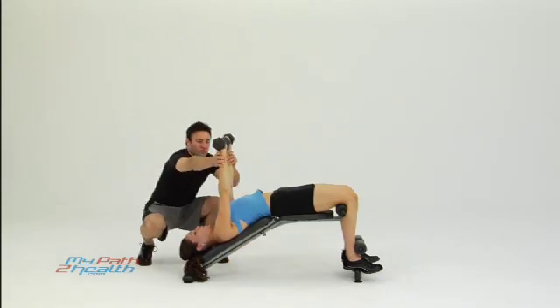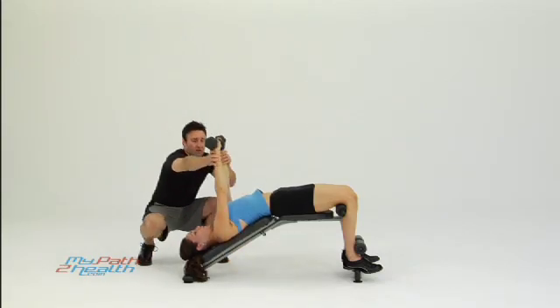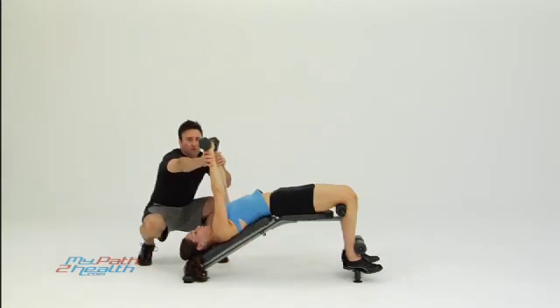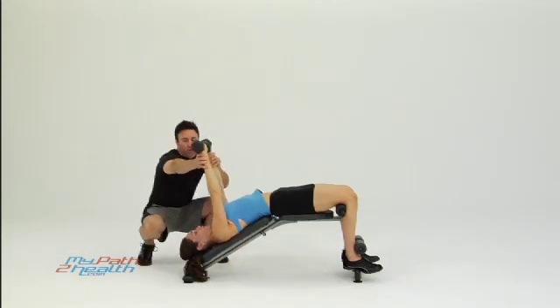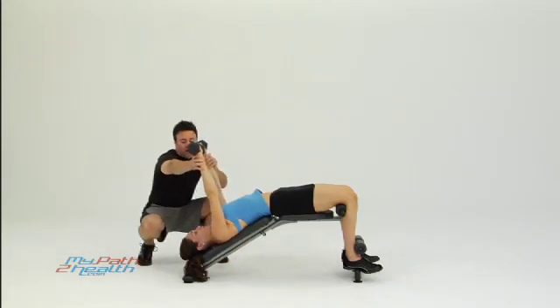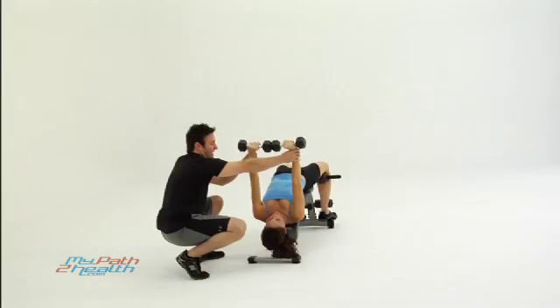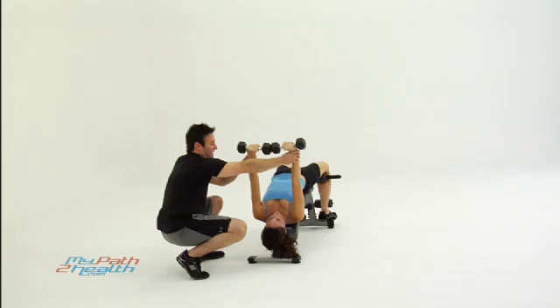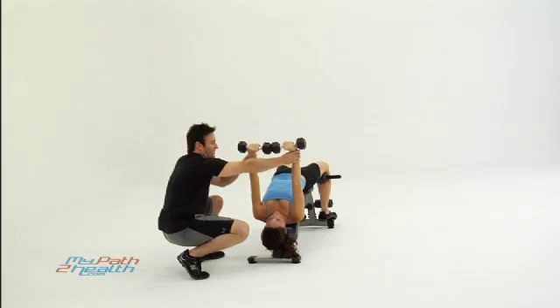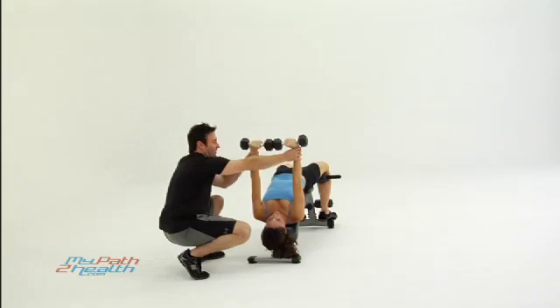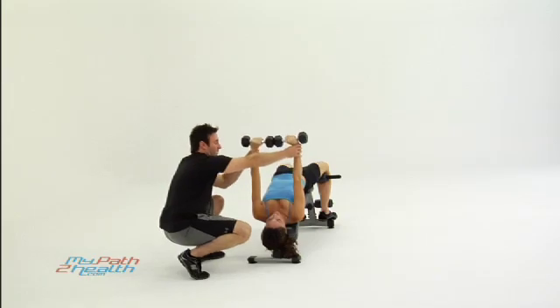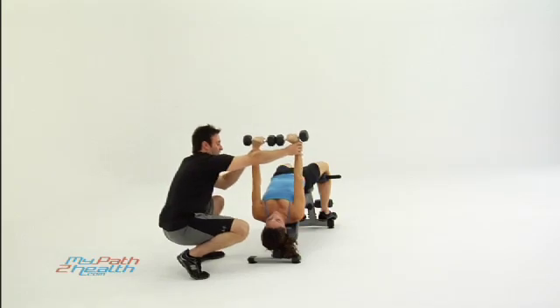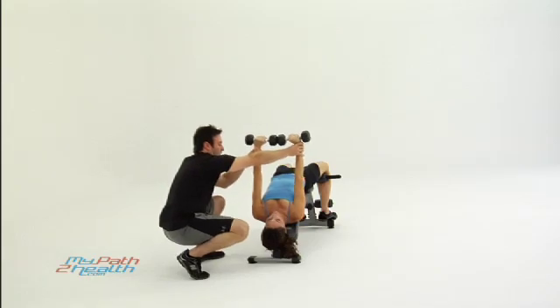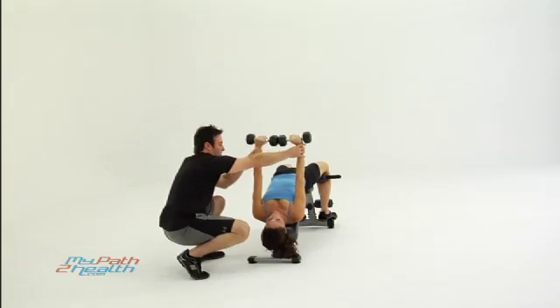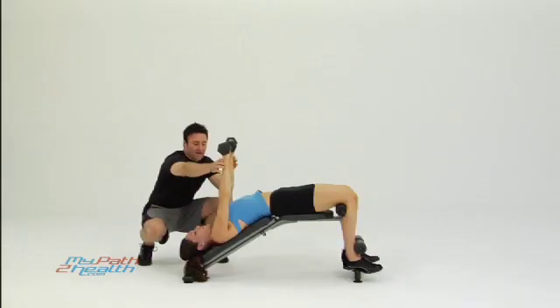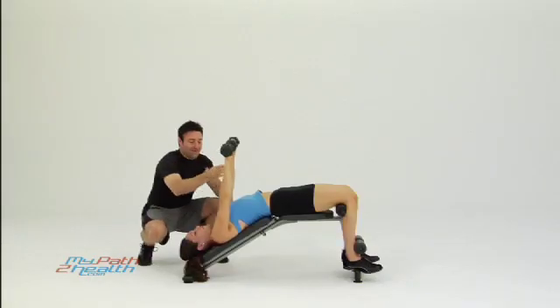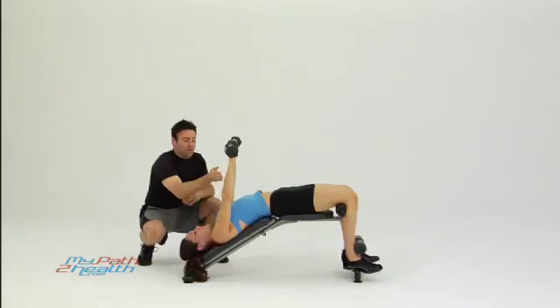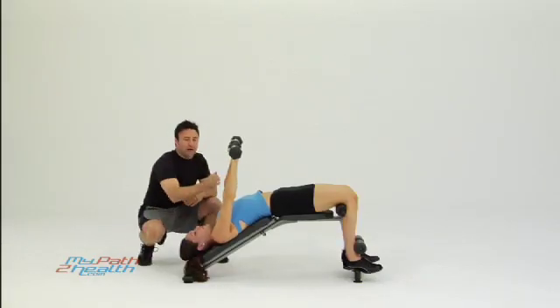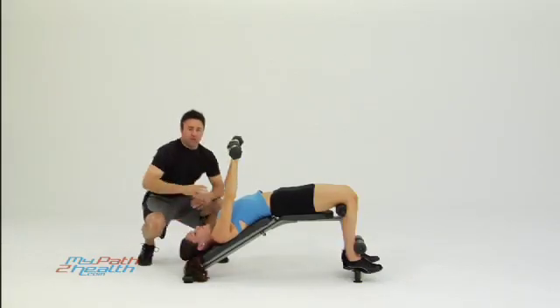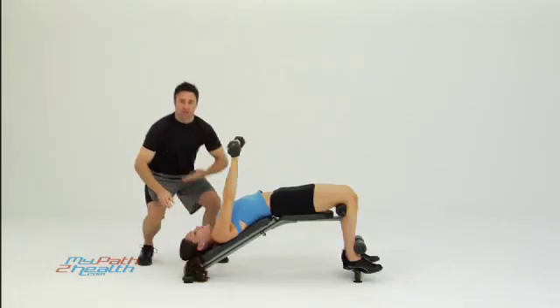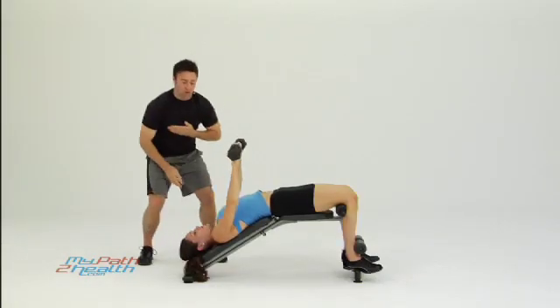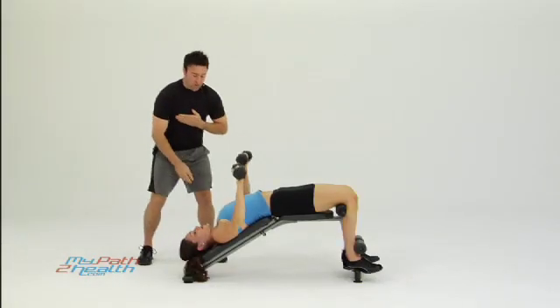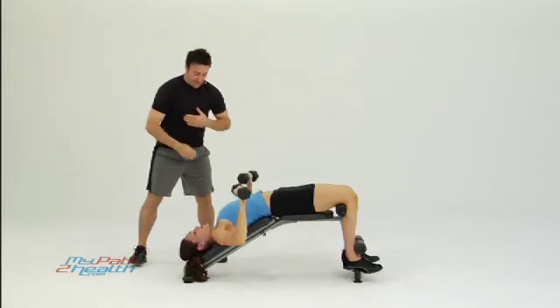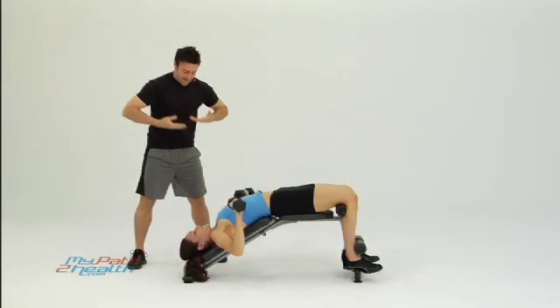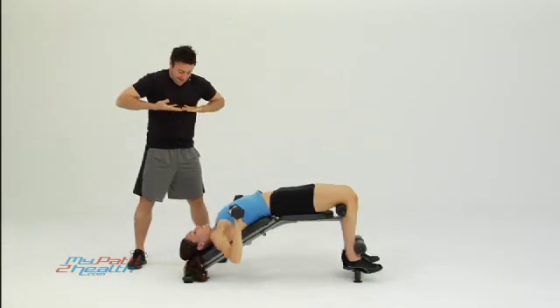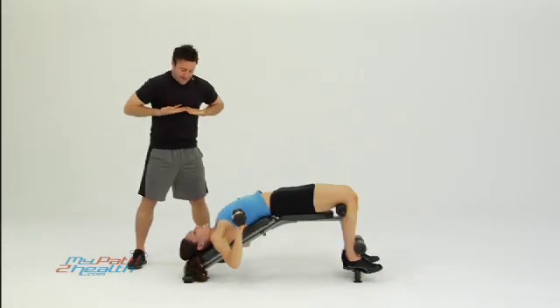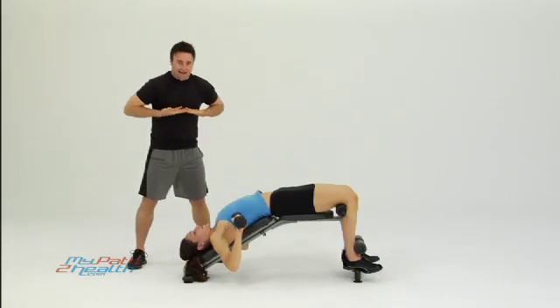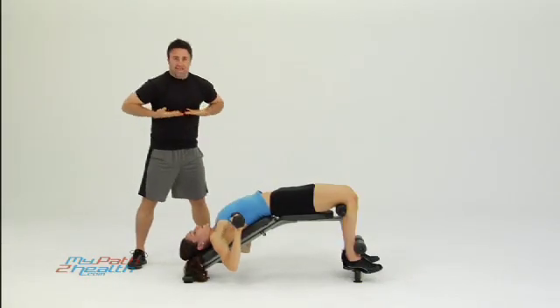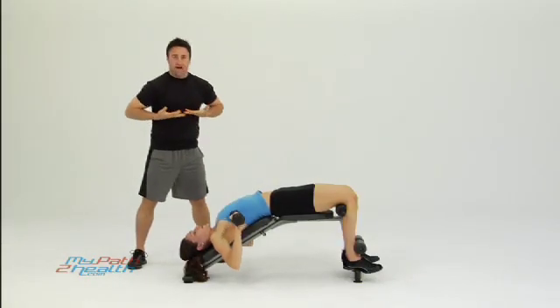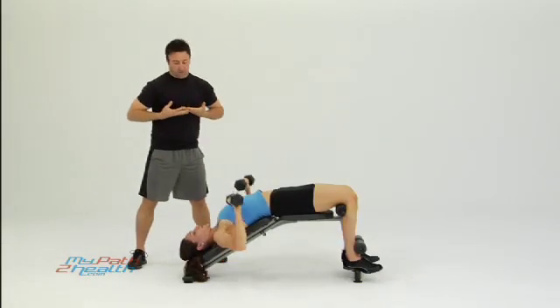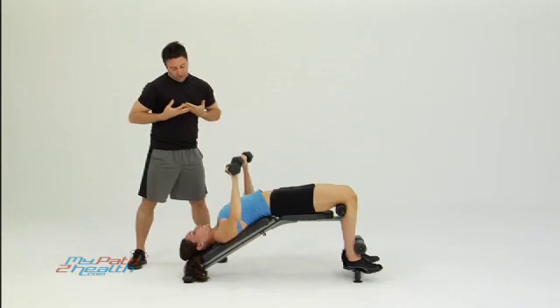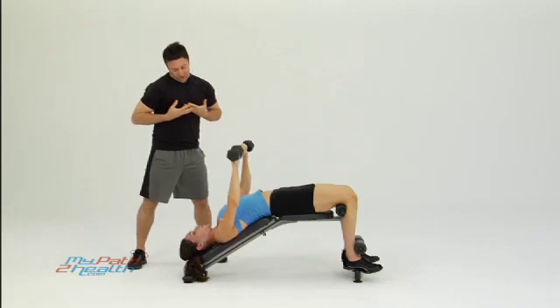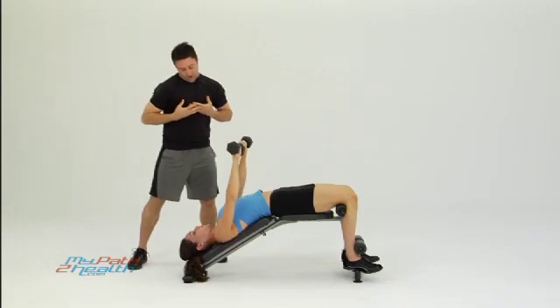Once again, you don't want to come back here — not above the shoulders. Come down even with the bottom of your chest, working your lower chest, to give that nice cut look right through there.